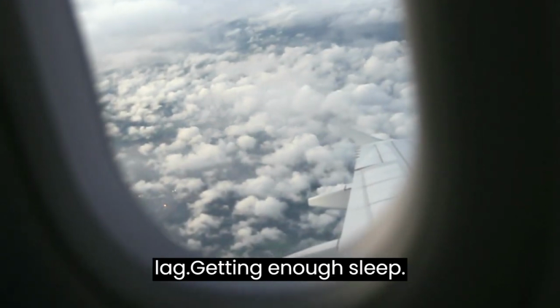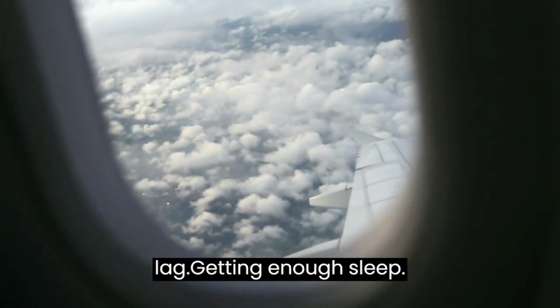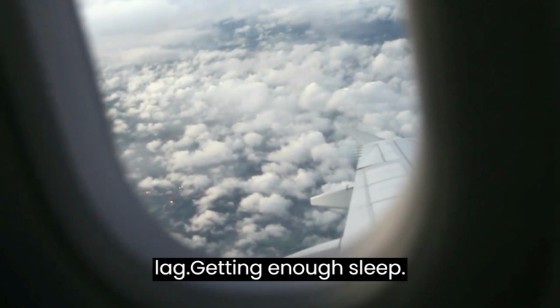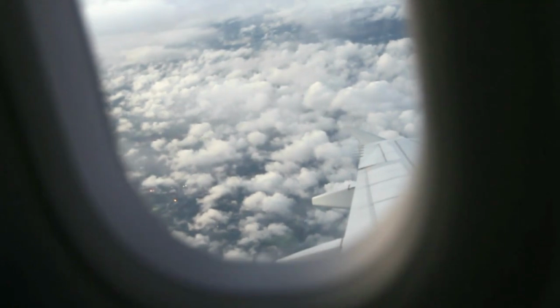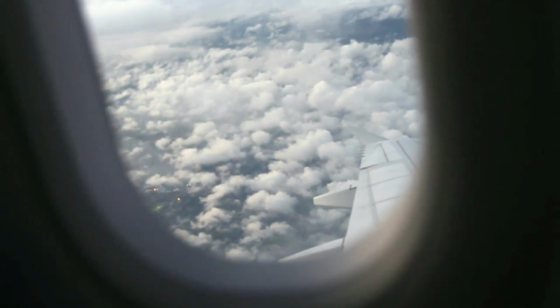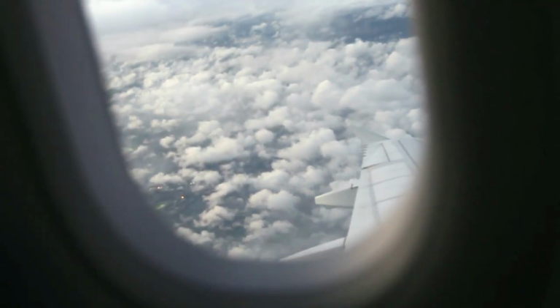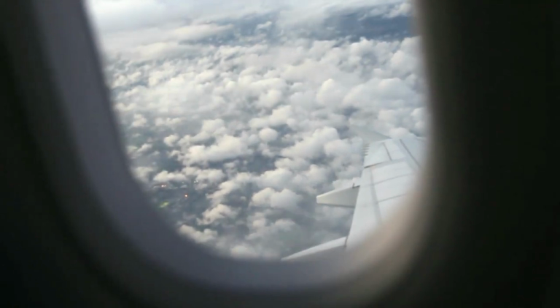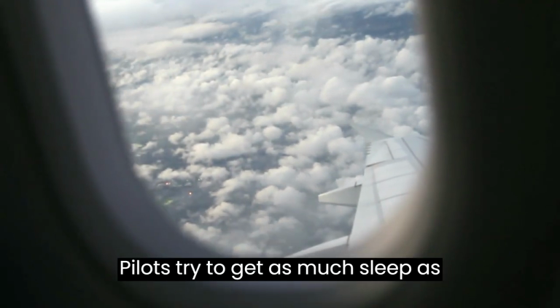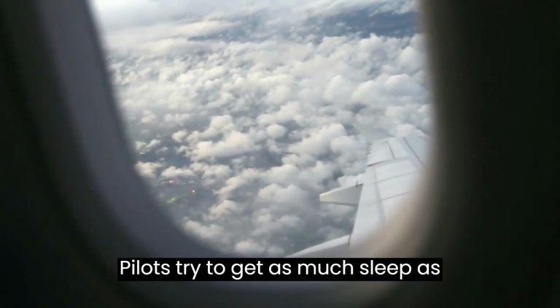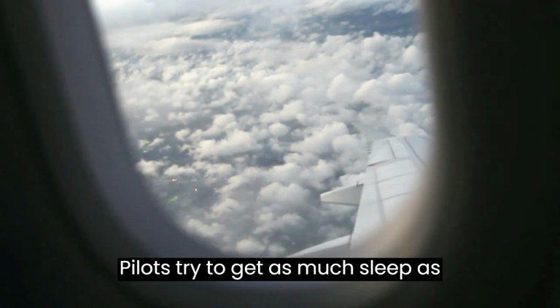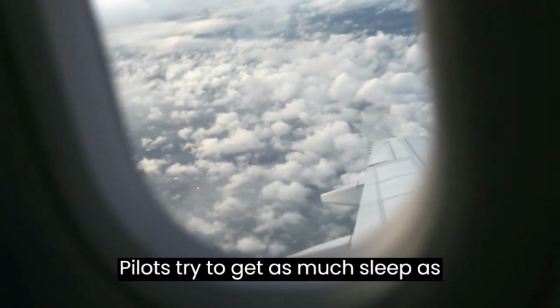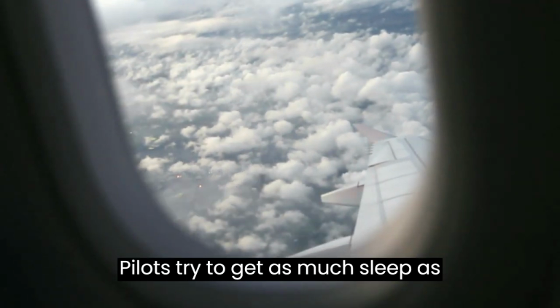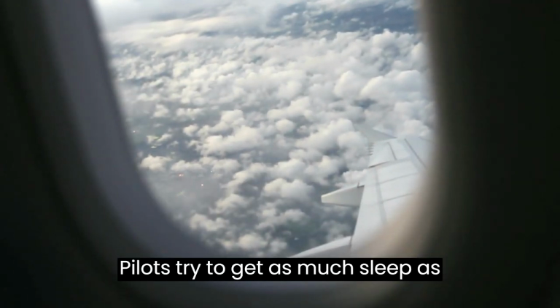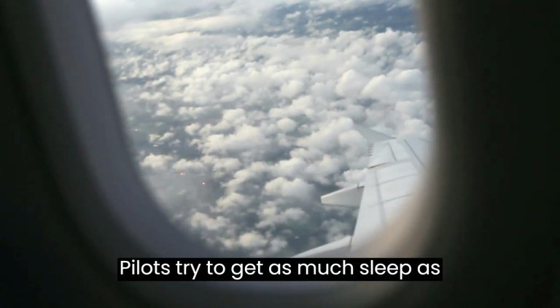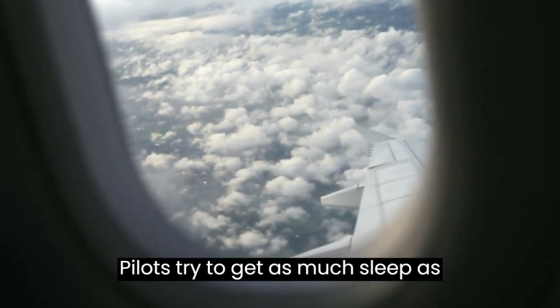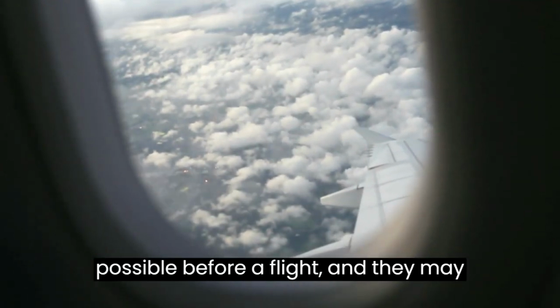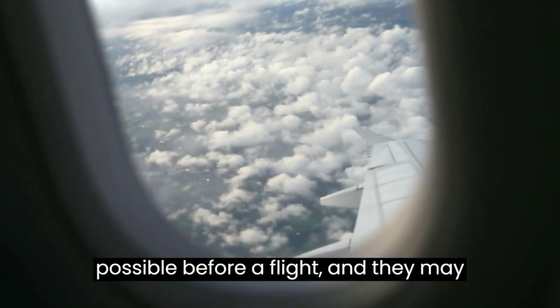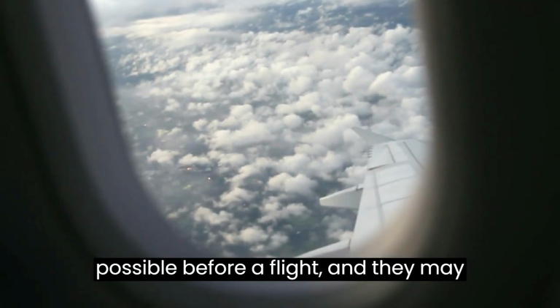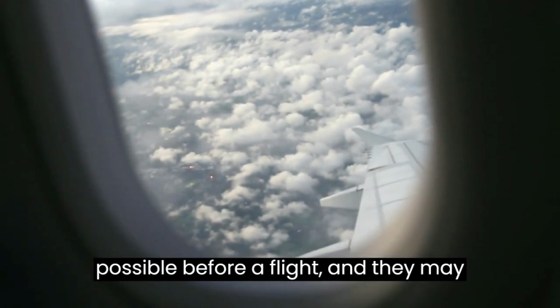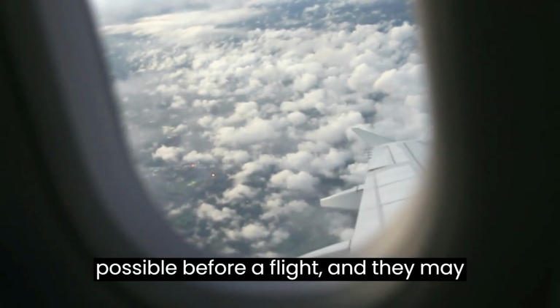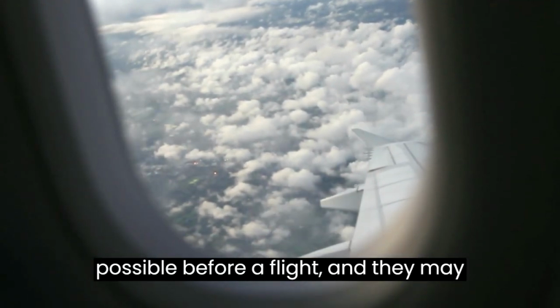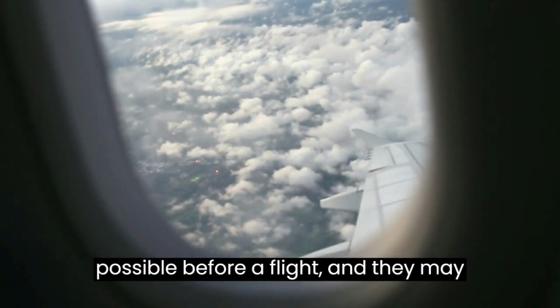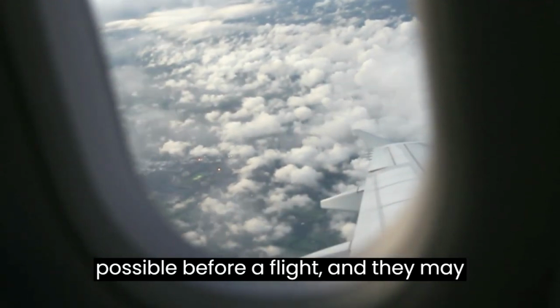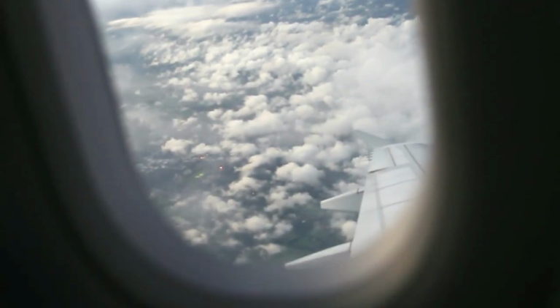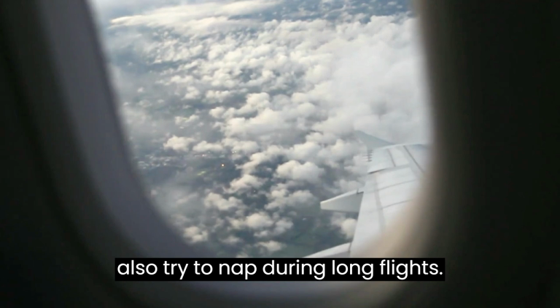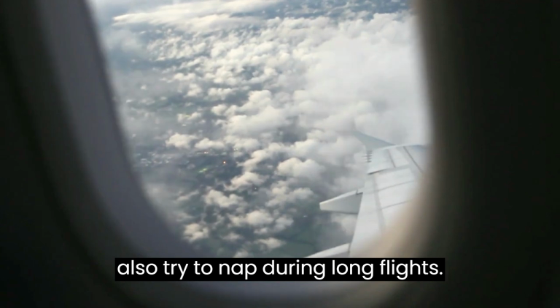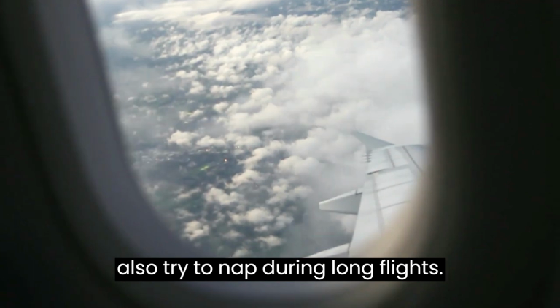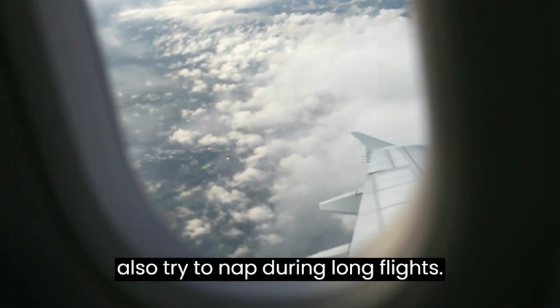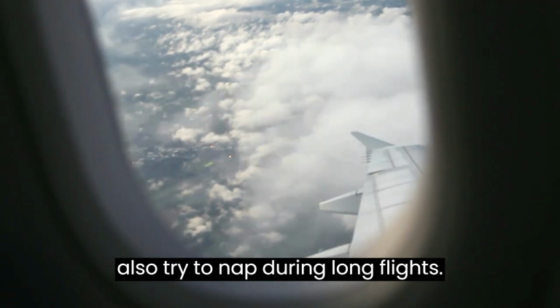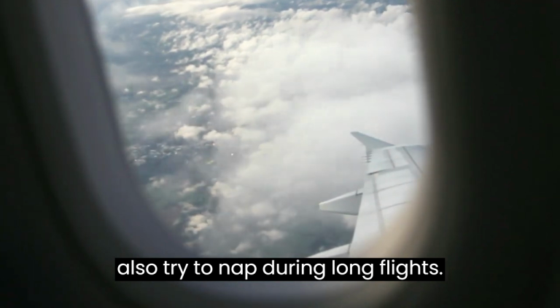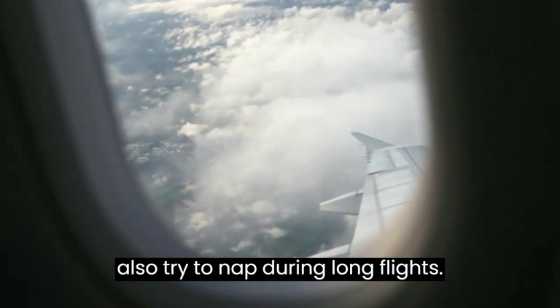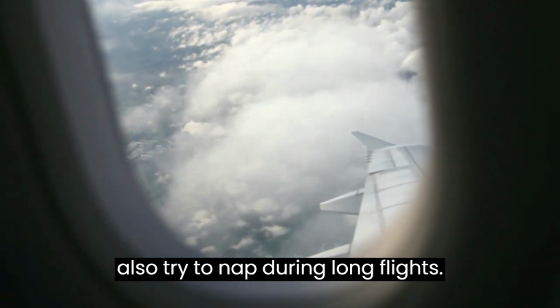Getting enough sleep is another strategy. Pilots try to get as much sleep as possible before a flight, and they may also try to nap during long flights.